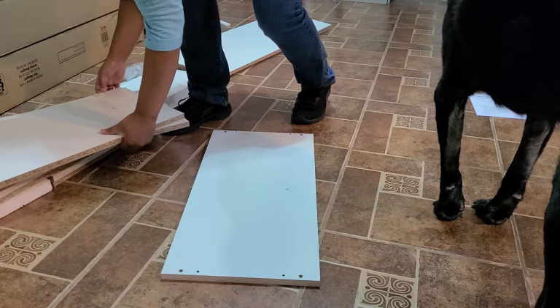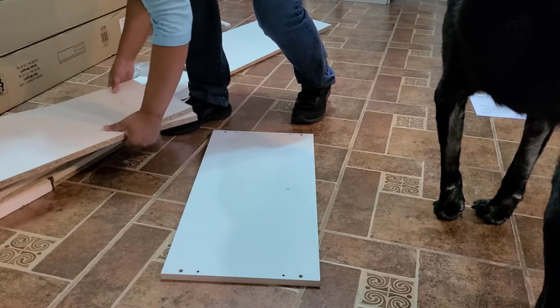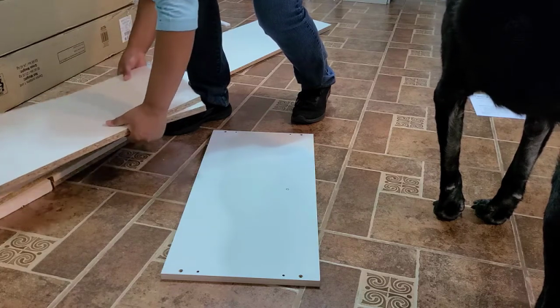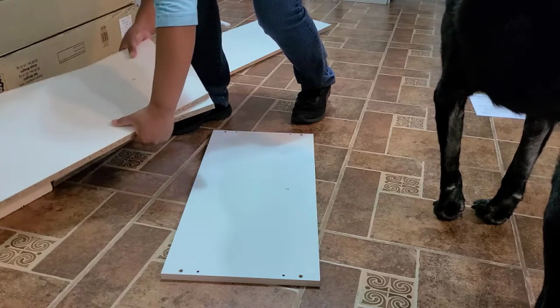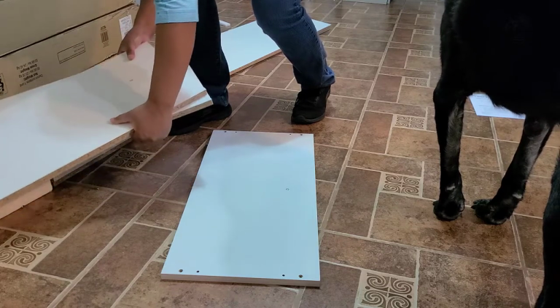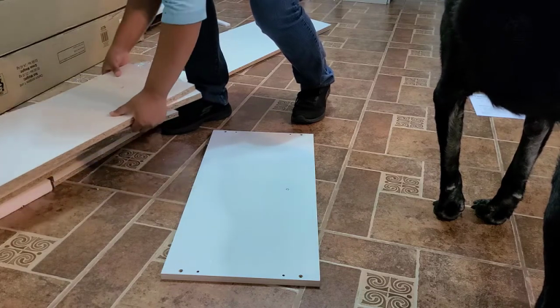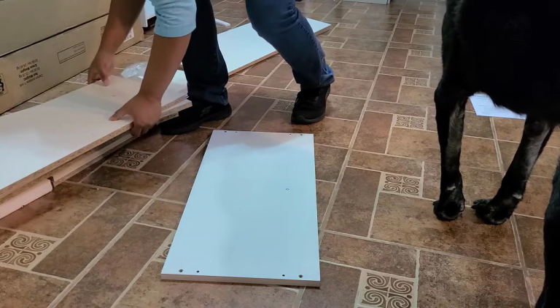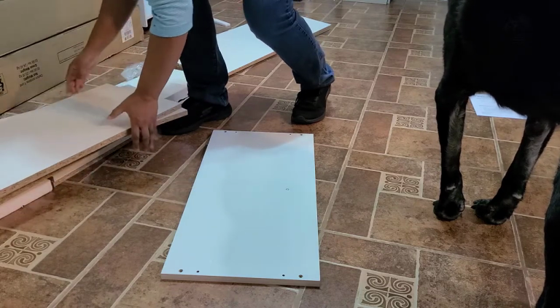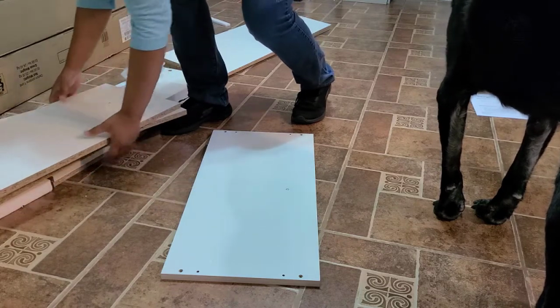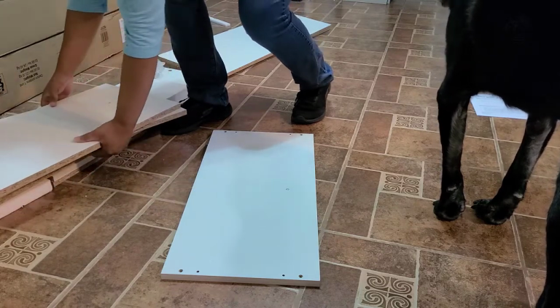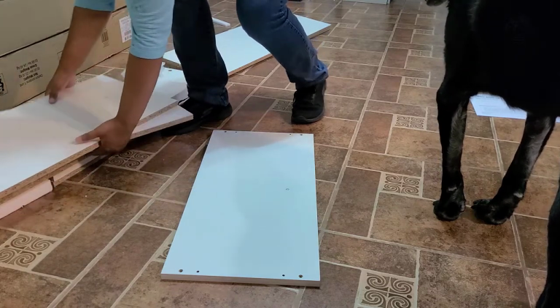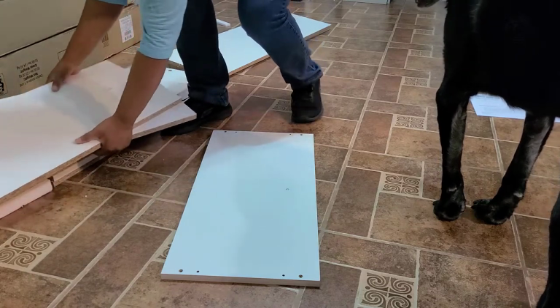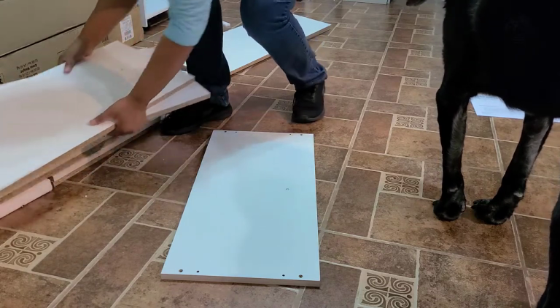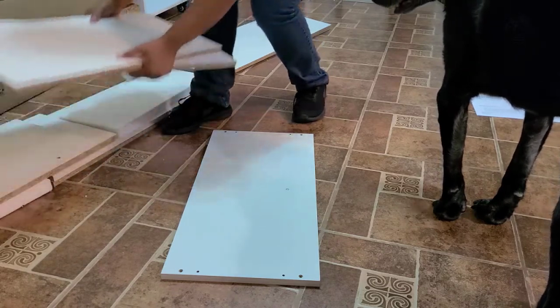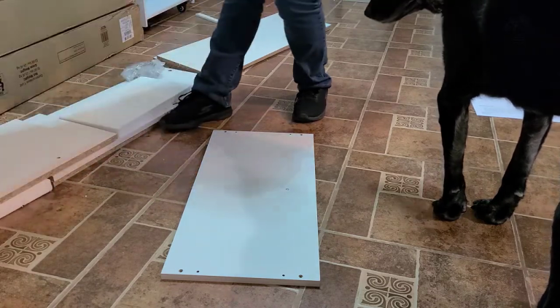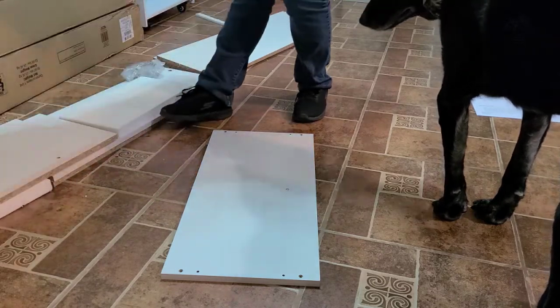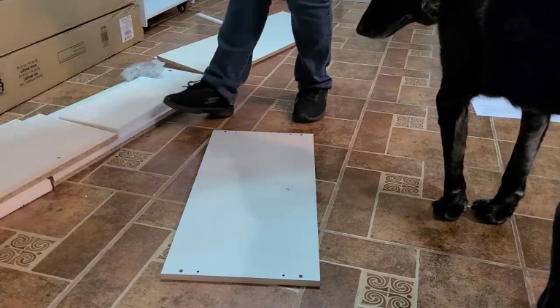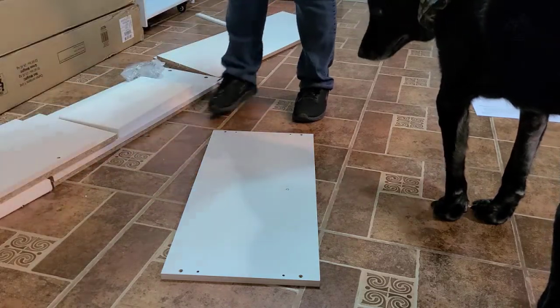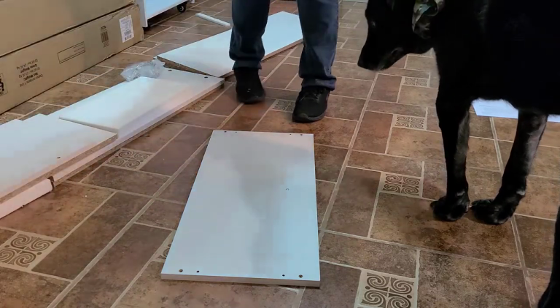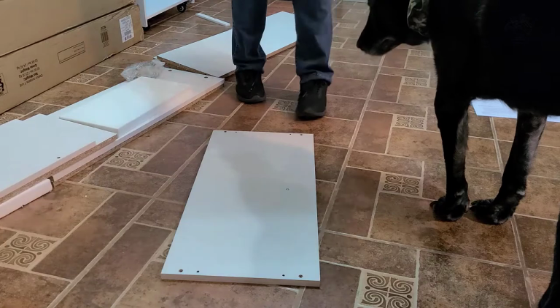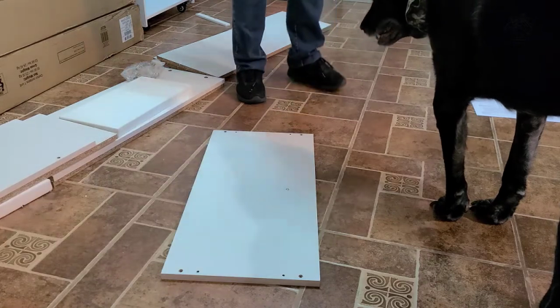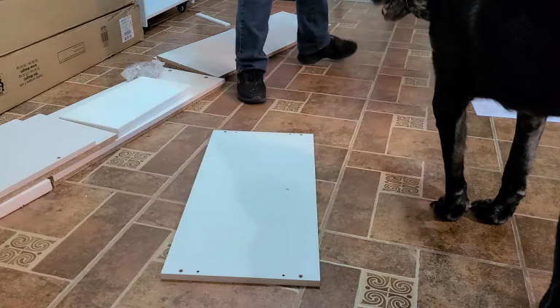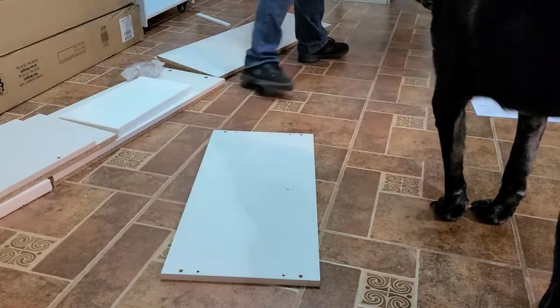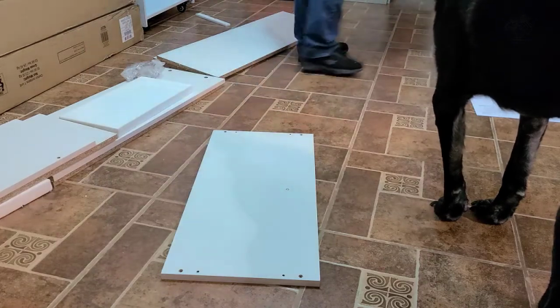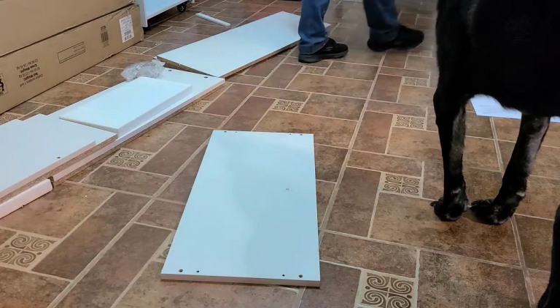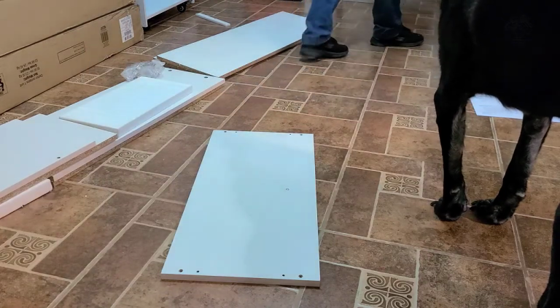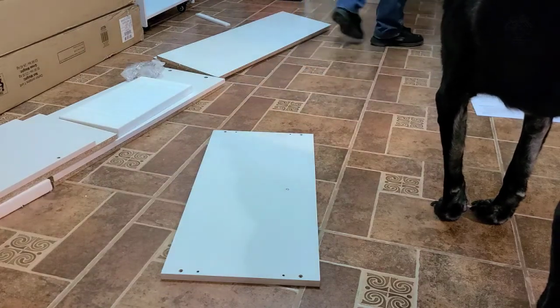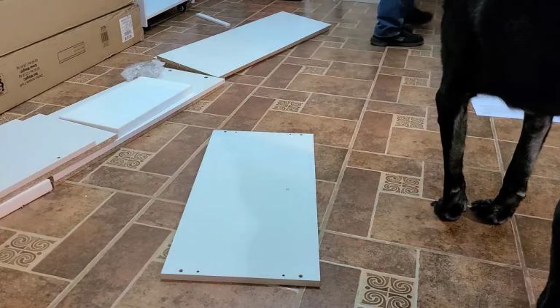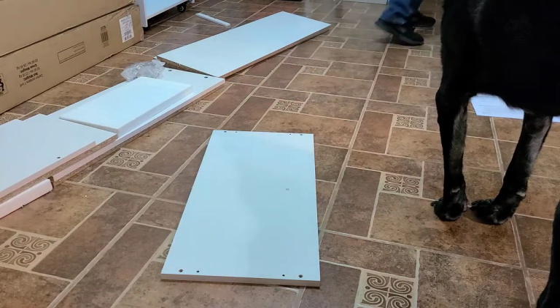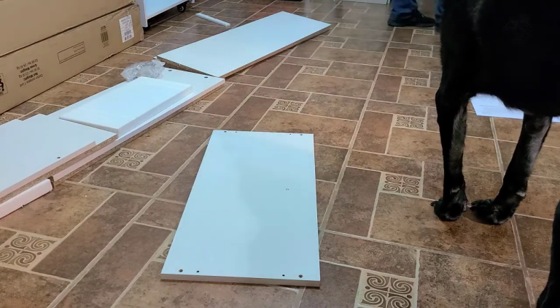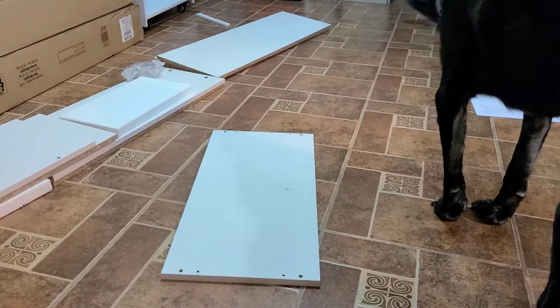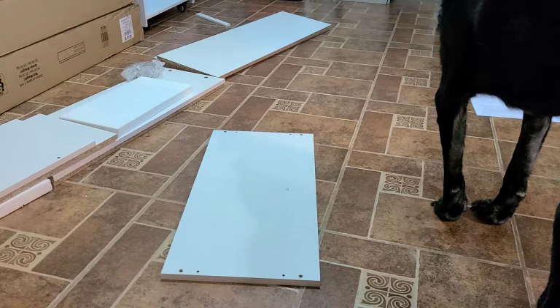With two bookcases done, I went ahead and assembled the remaining two bookcases with supervision.